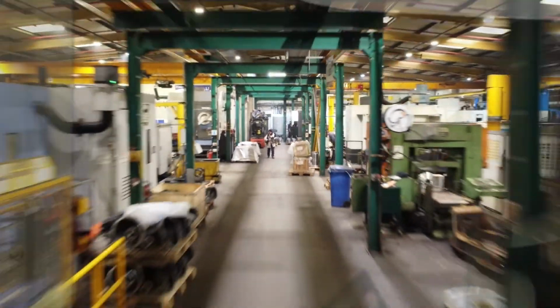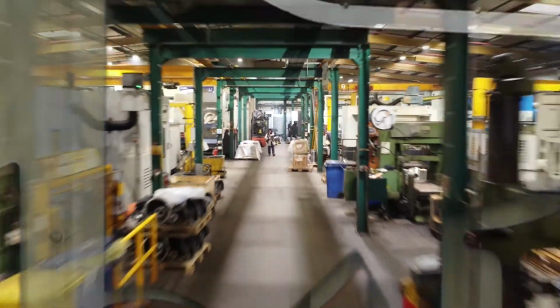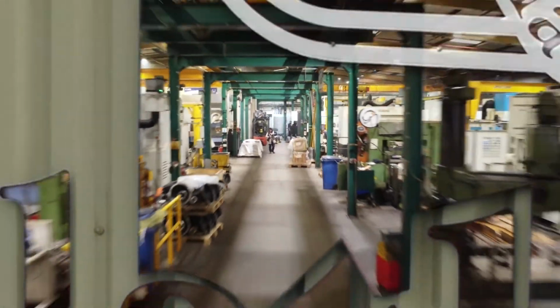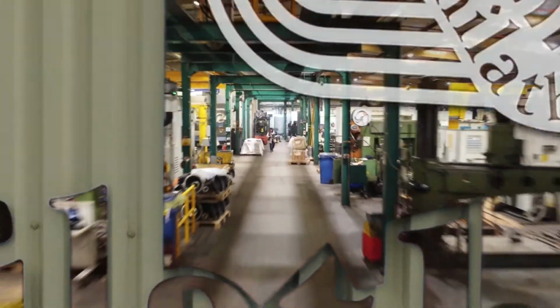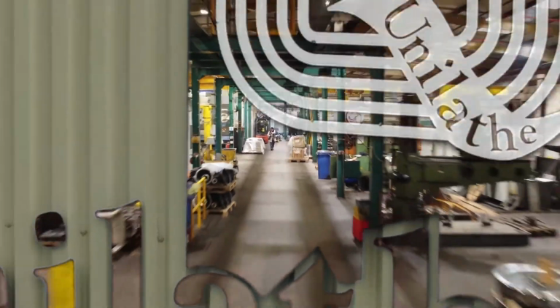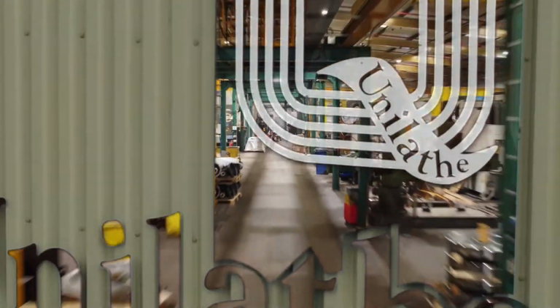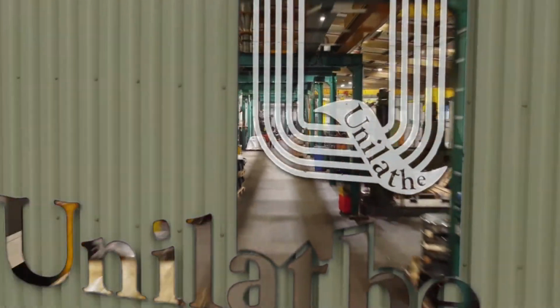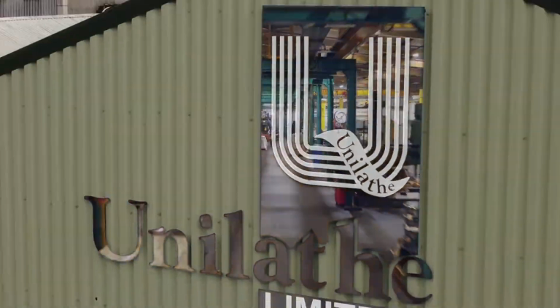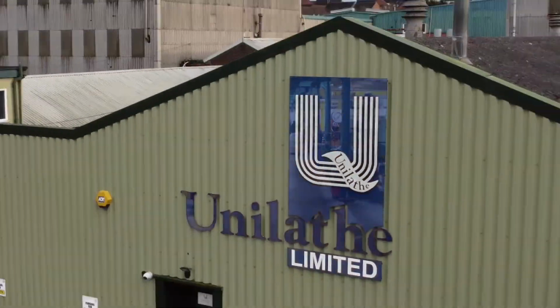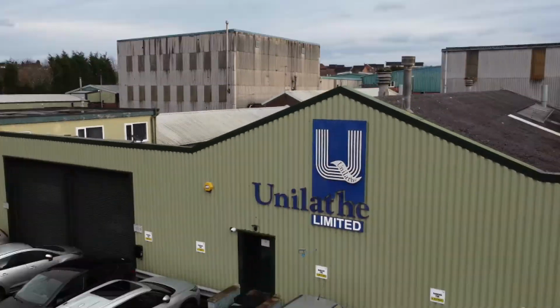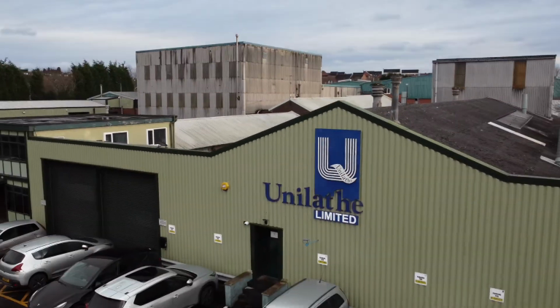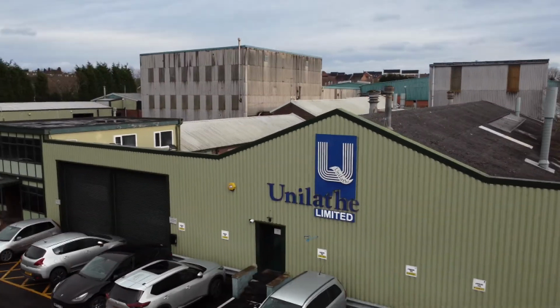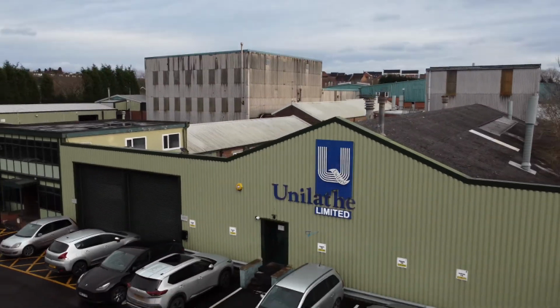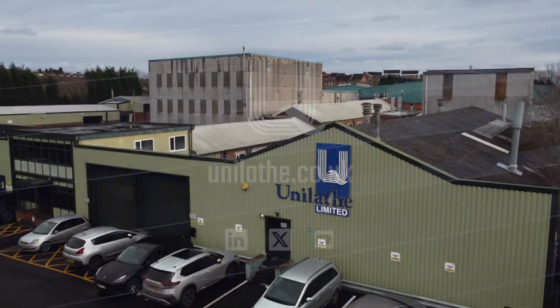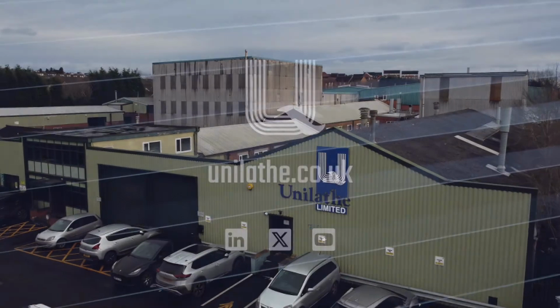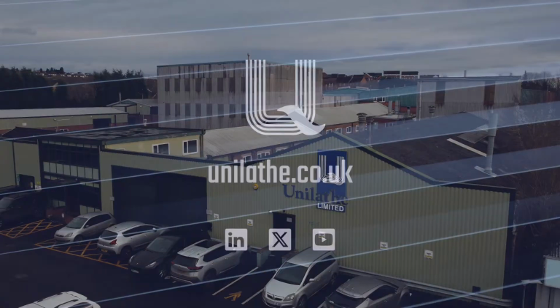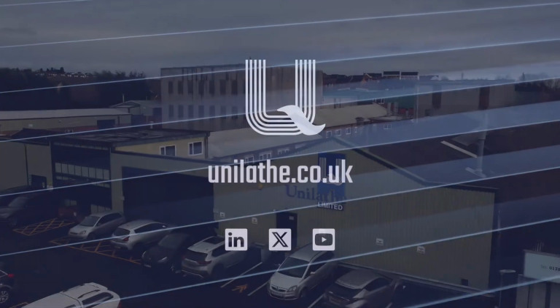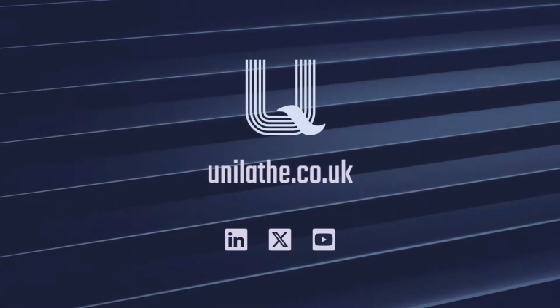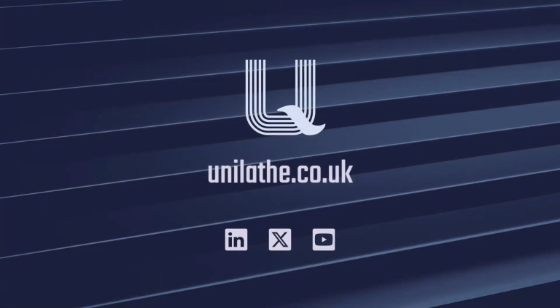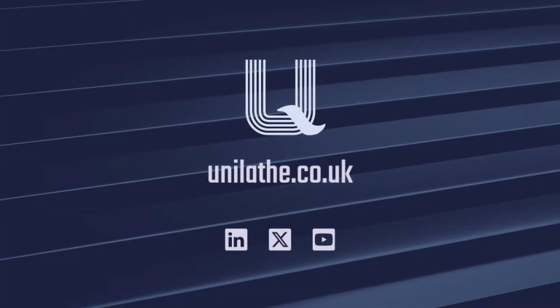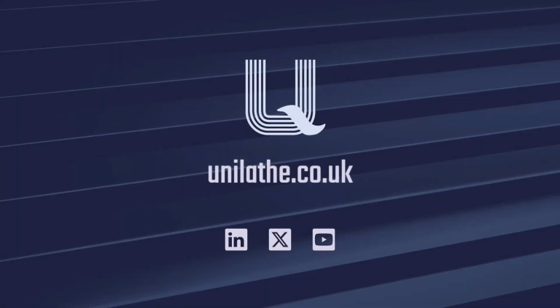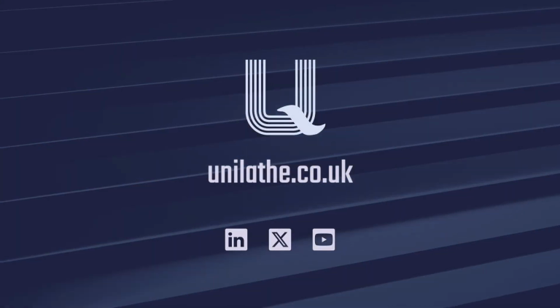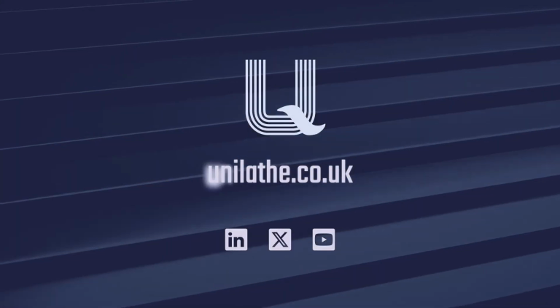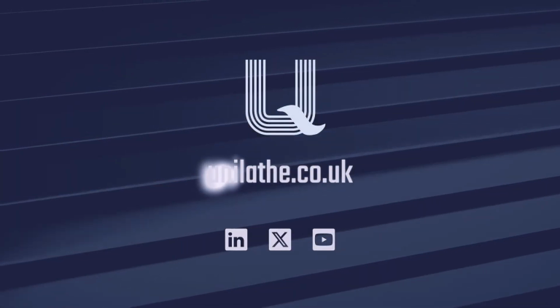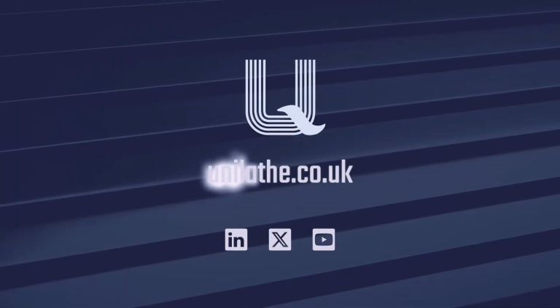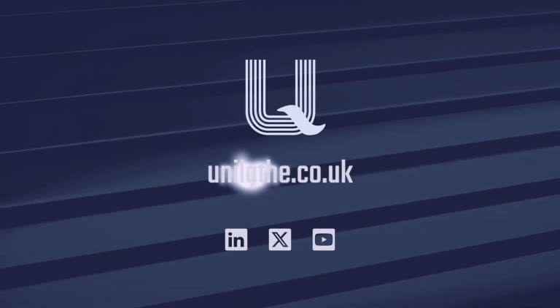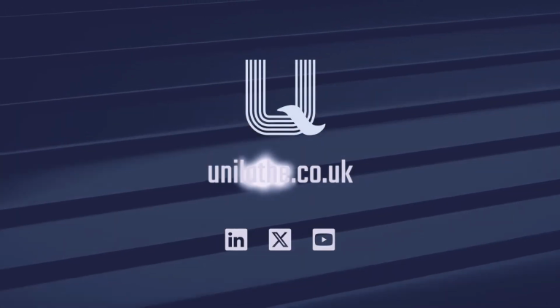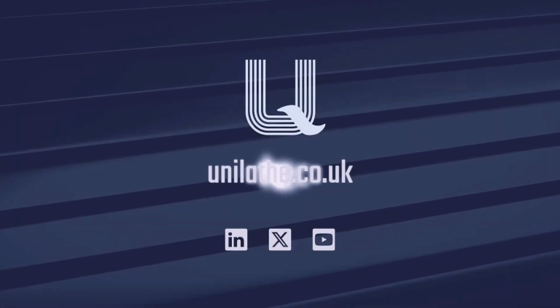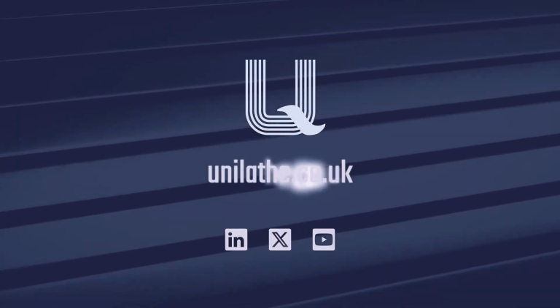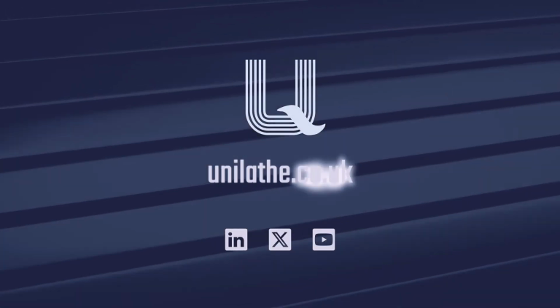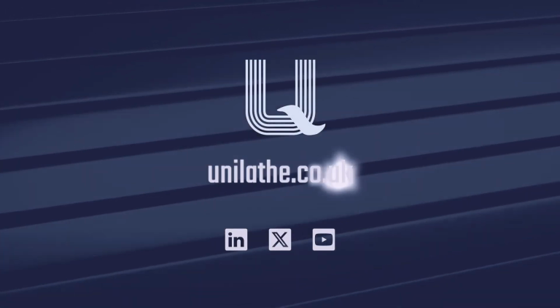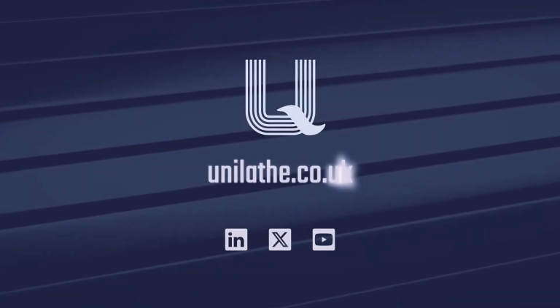You can find out more by visiting our website, or contact us to discuss how we can support your supply chain.